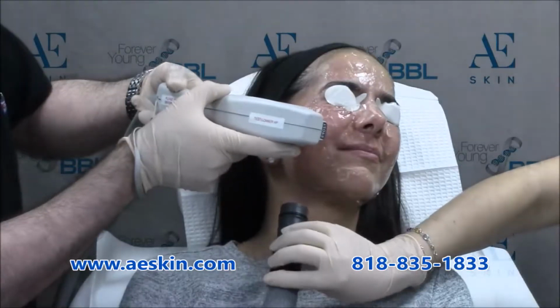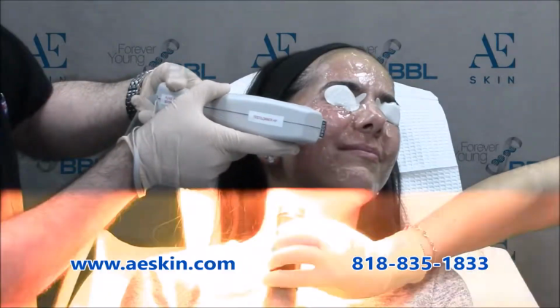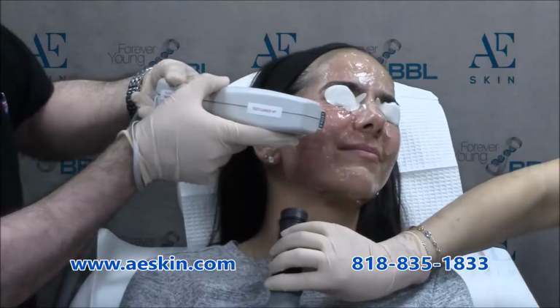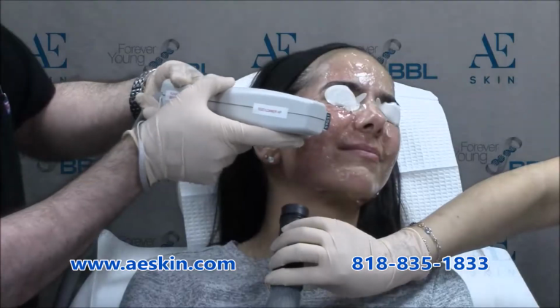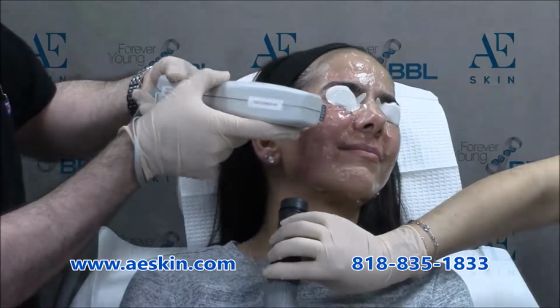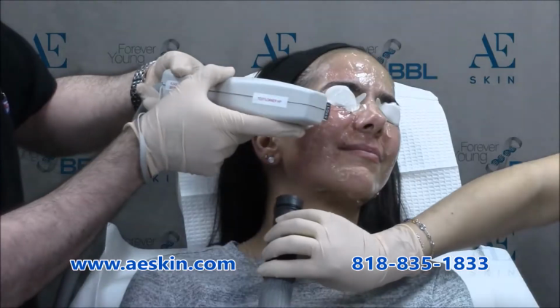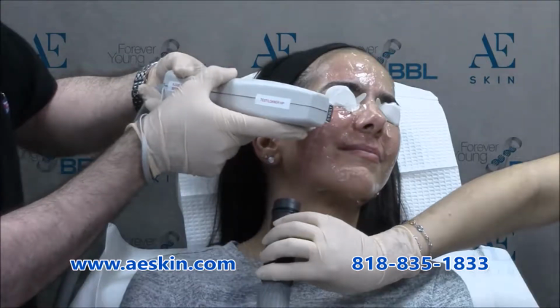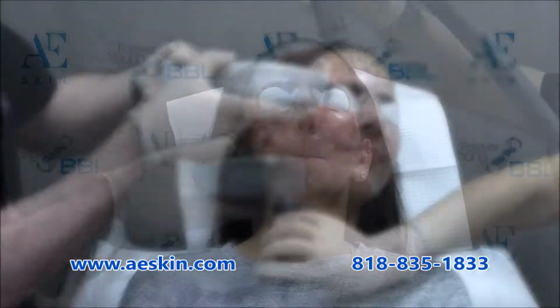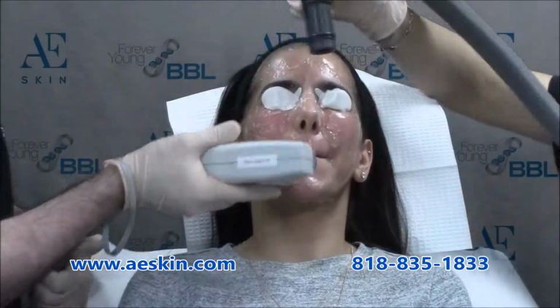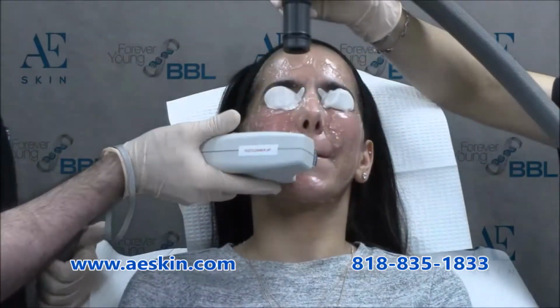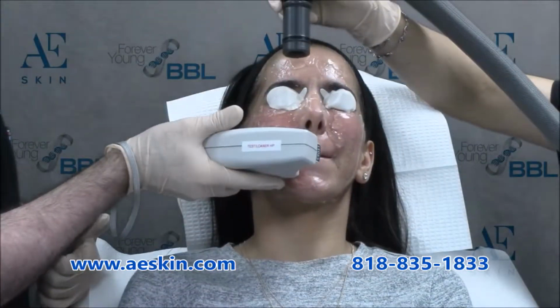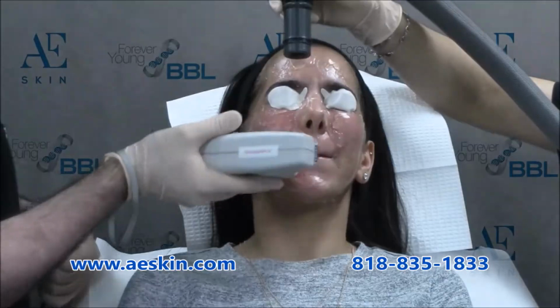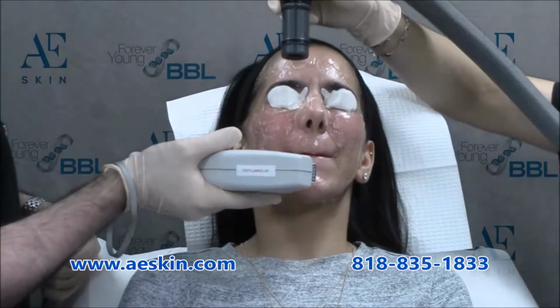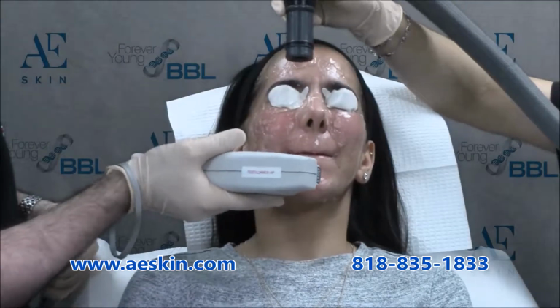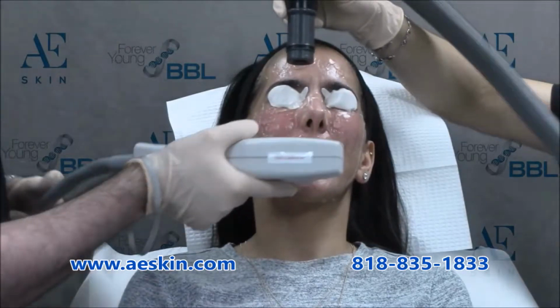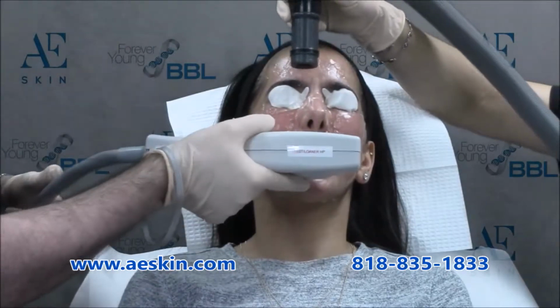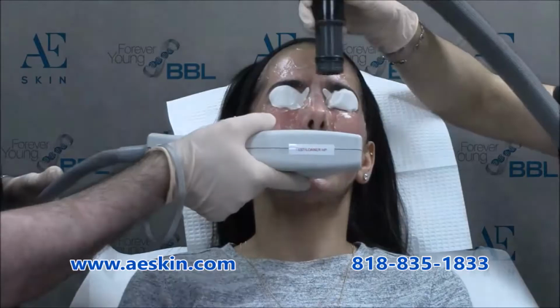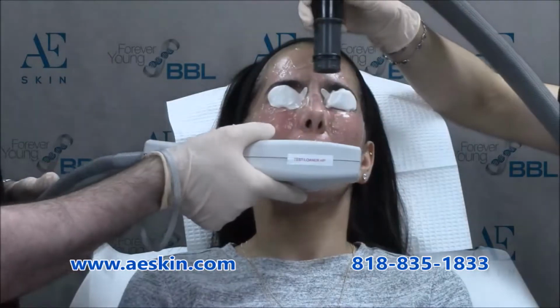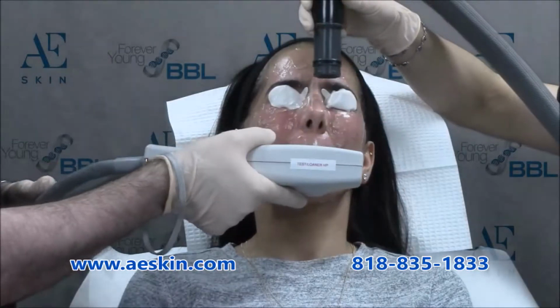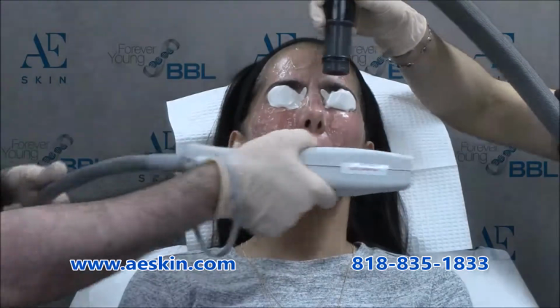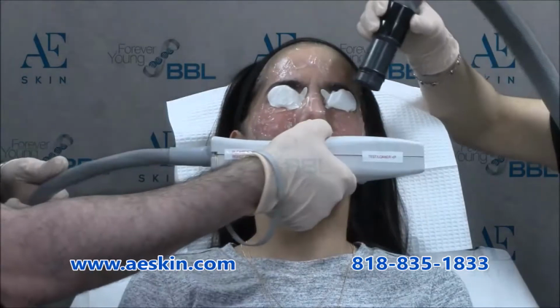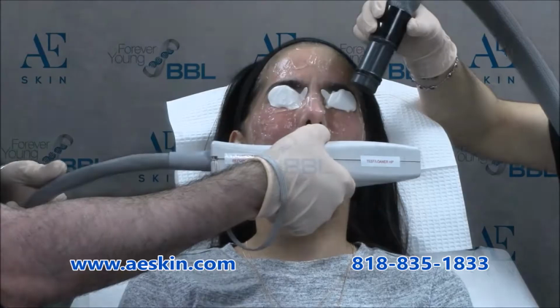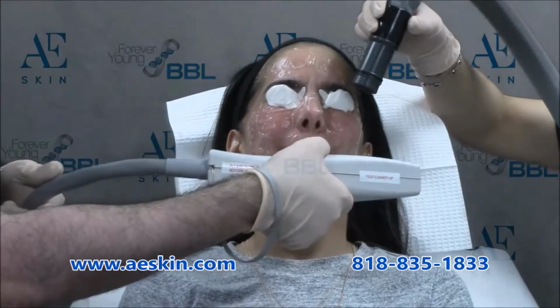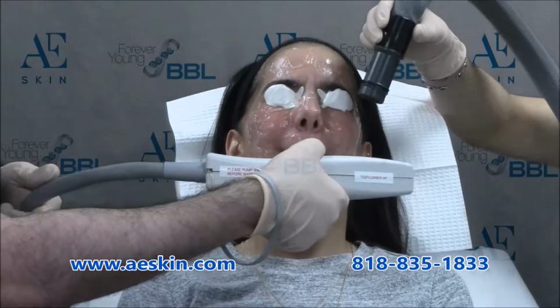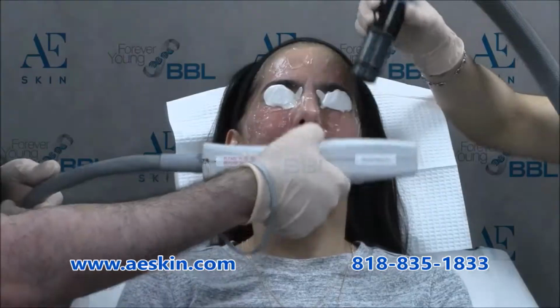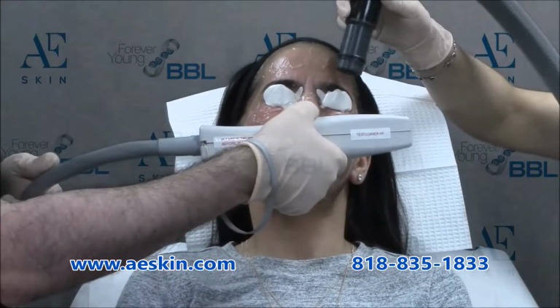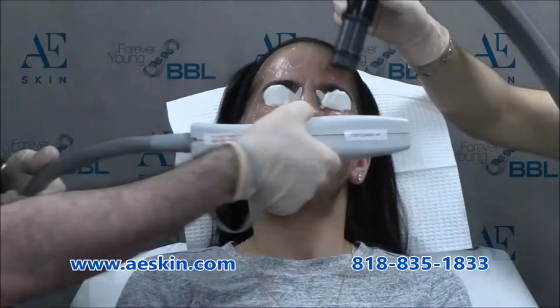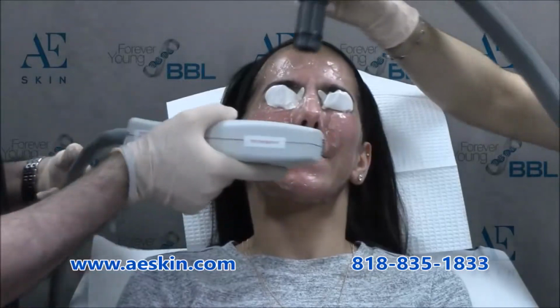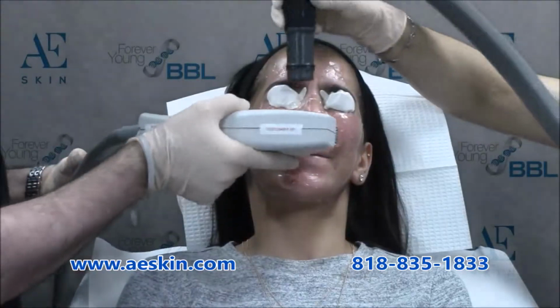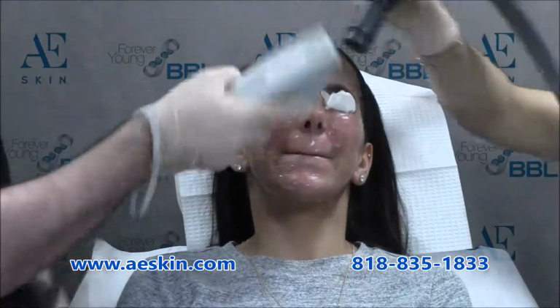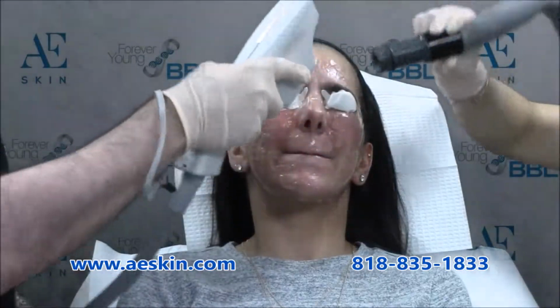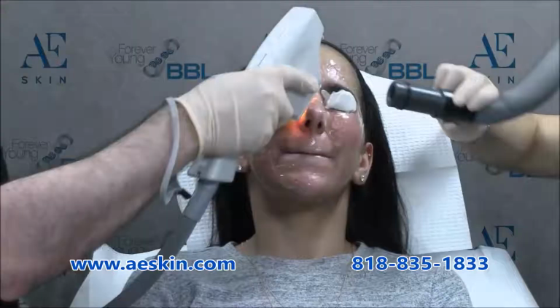A series of six monthly treatments will restore your skin's natural beauty. After that, a single treatment every three months will keep your skin looking healthy.